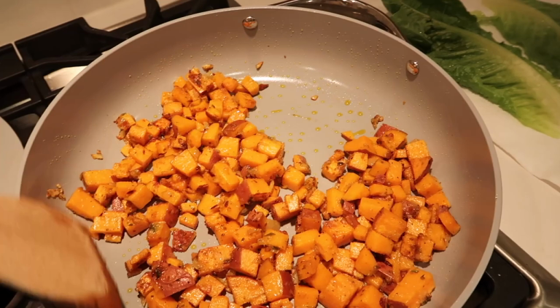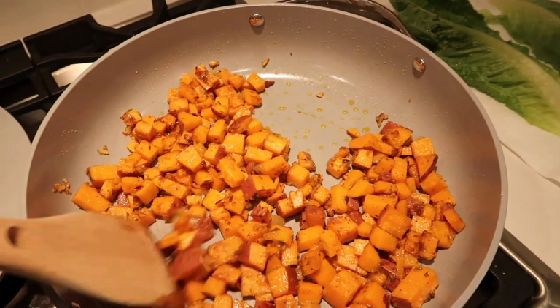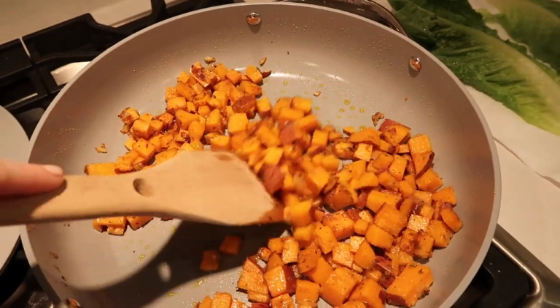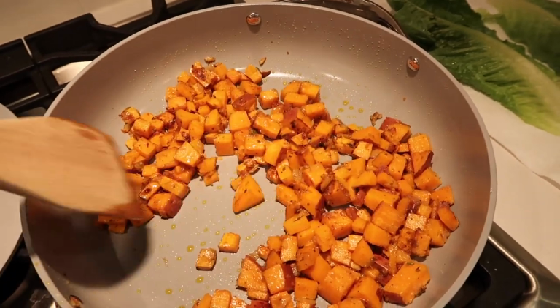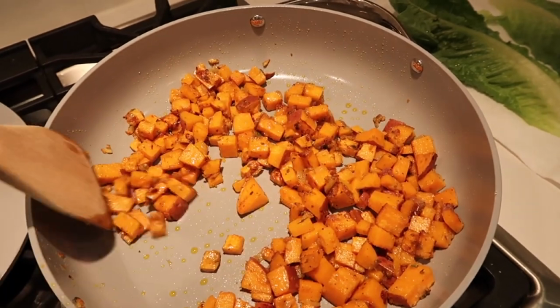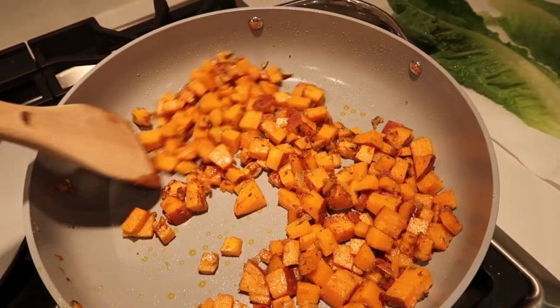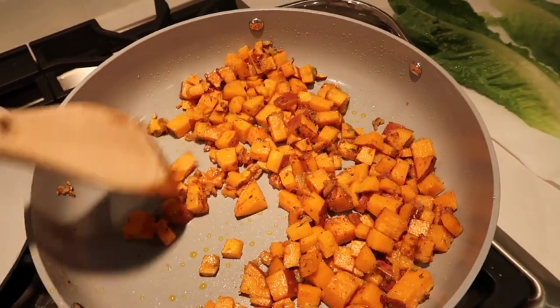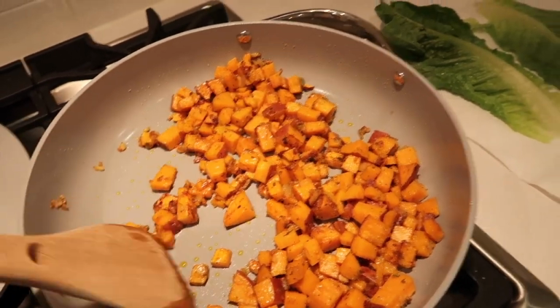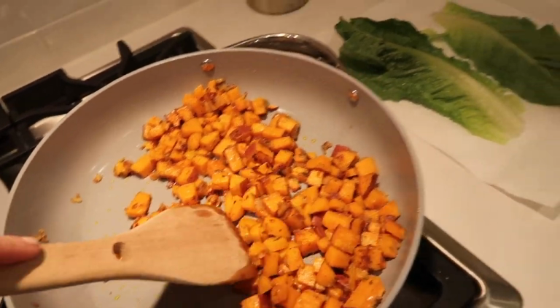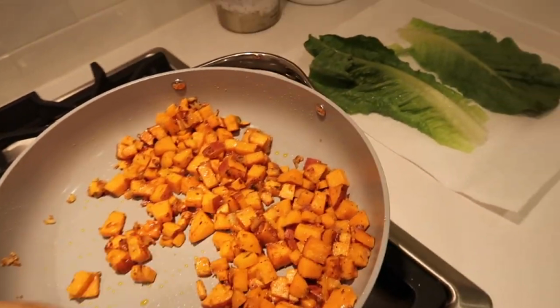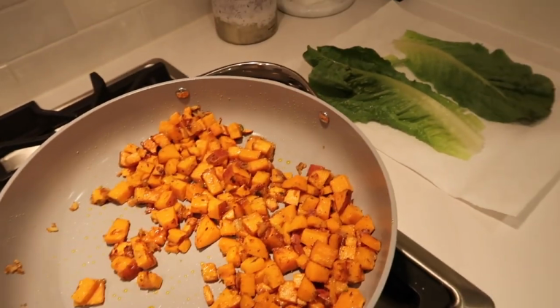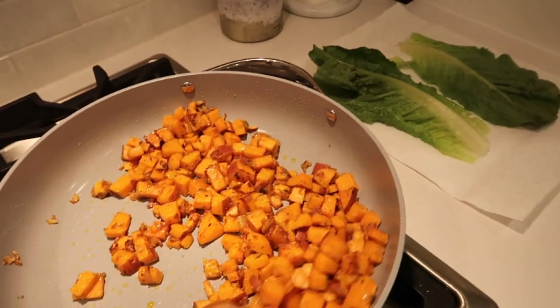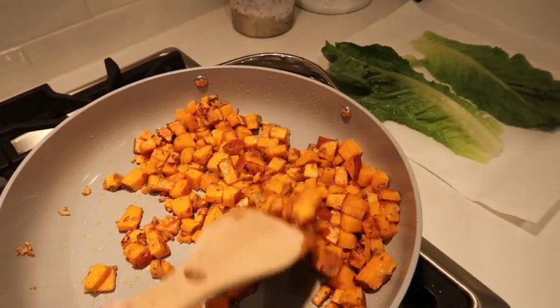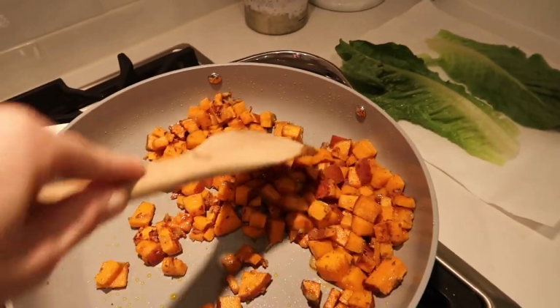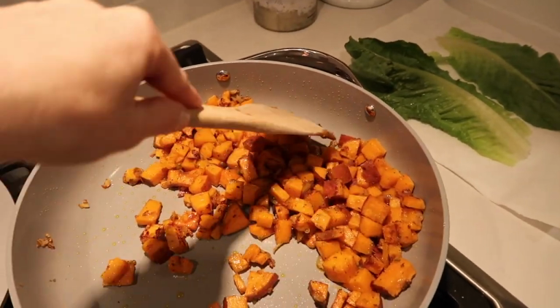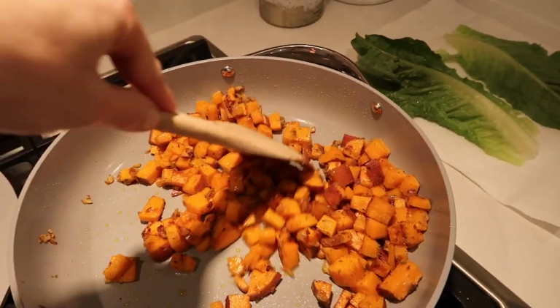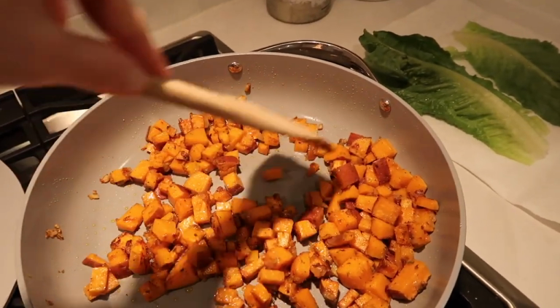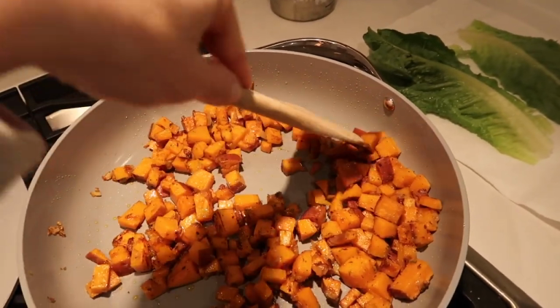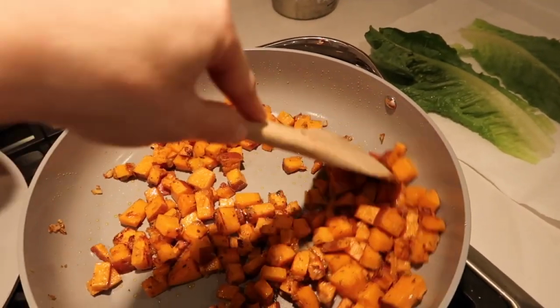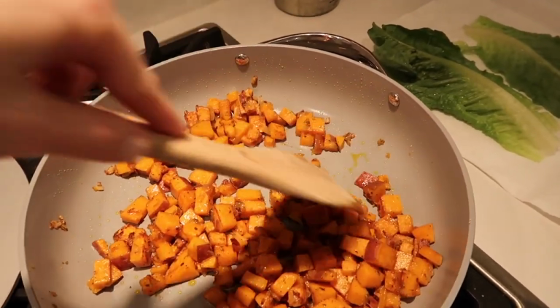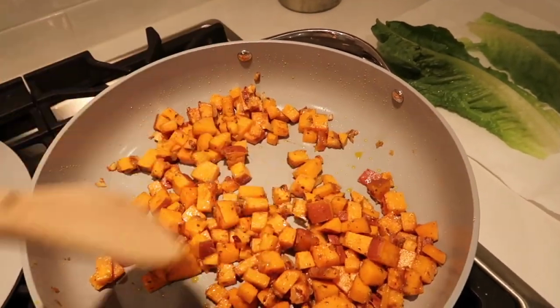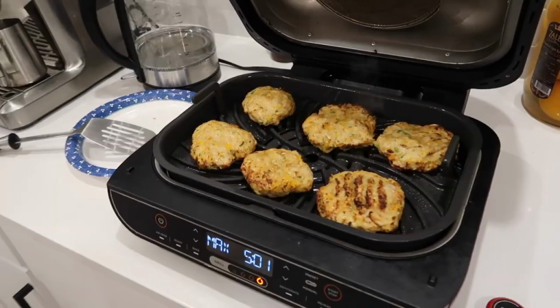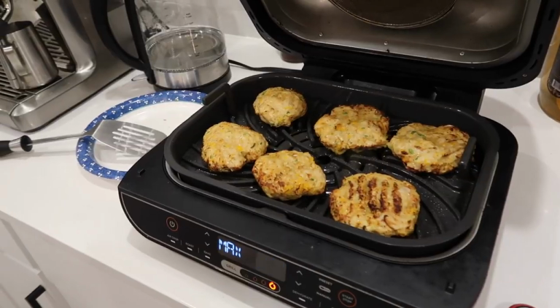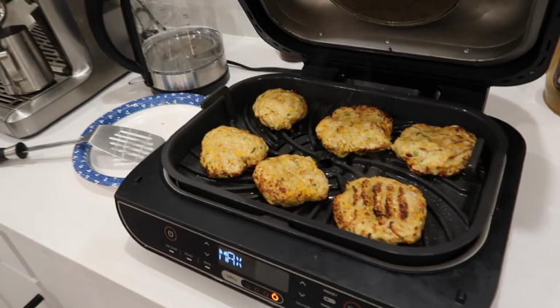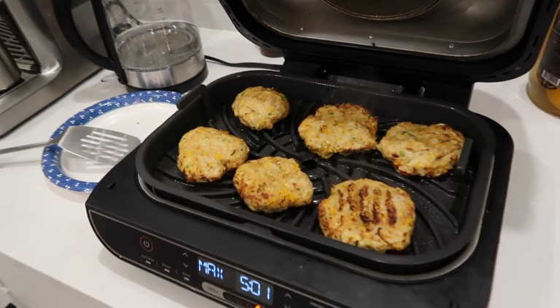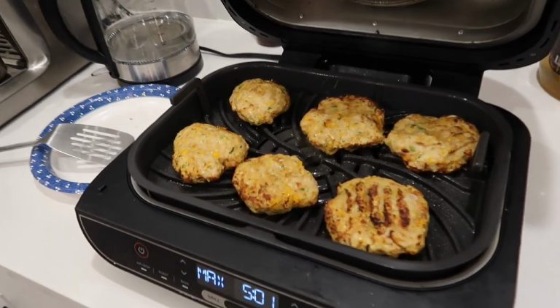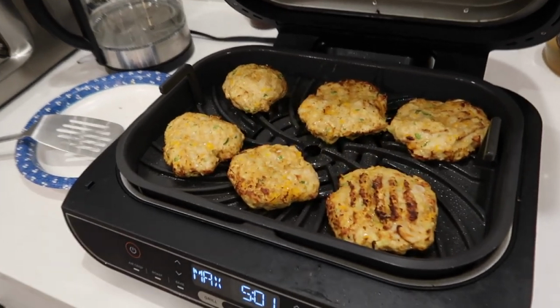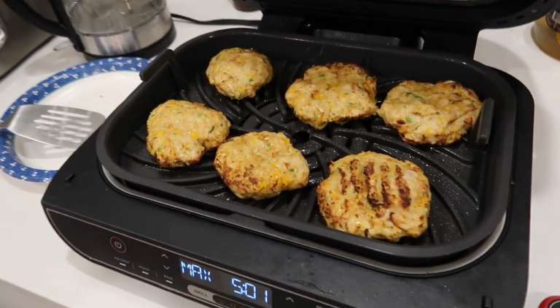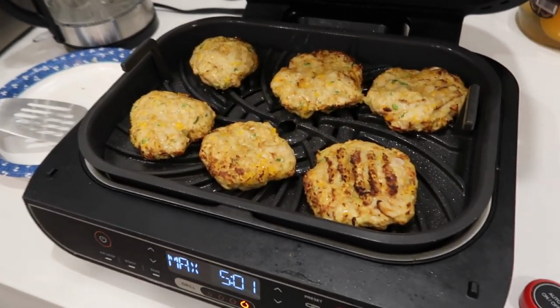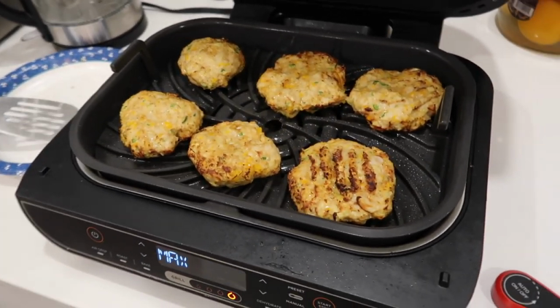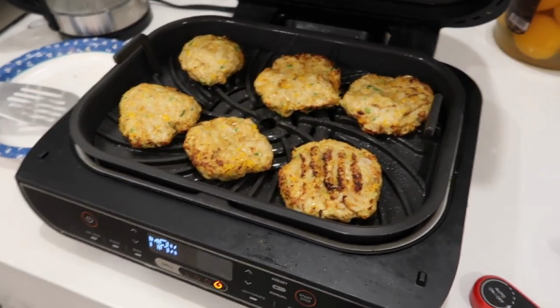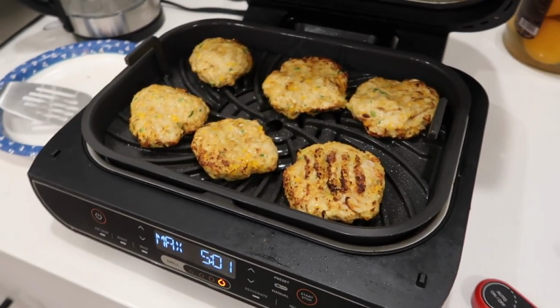The turkey burgers are in the pan and I'm so happy — they did not fall apart and they look really good!